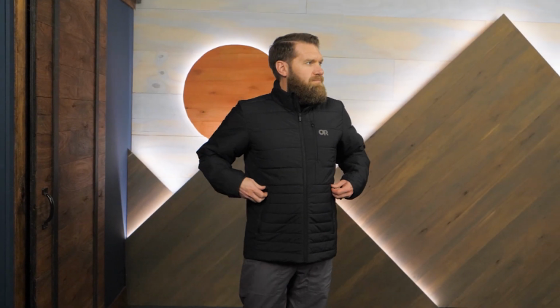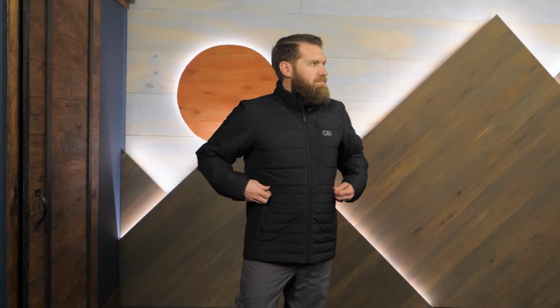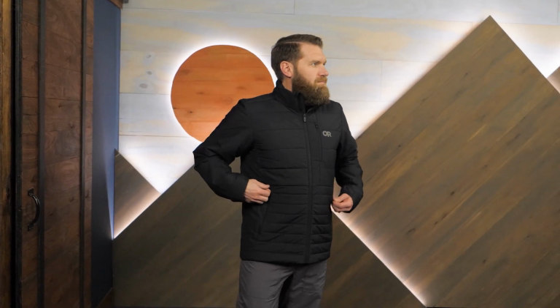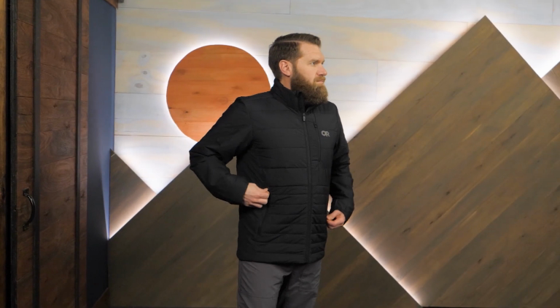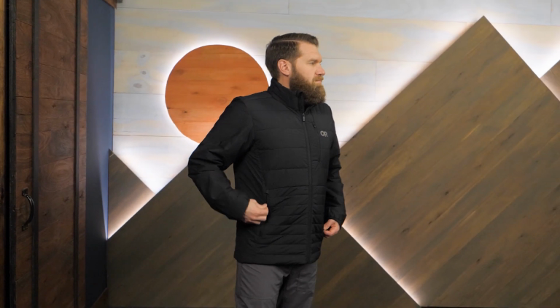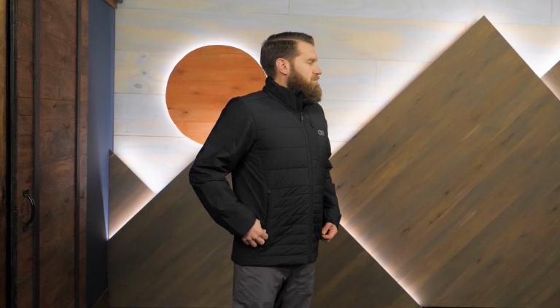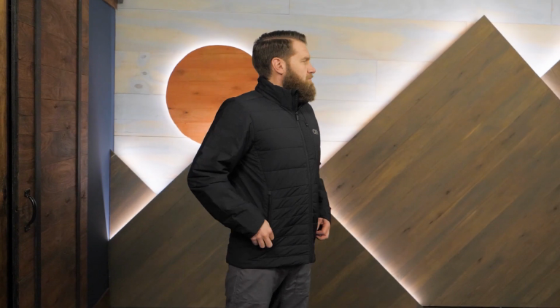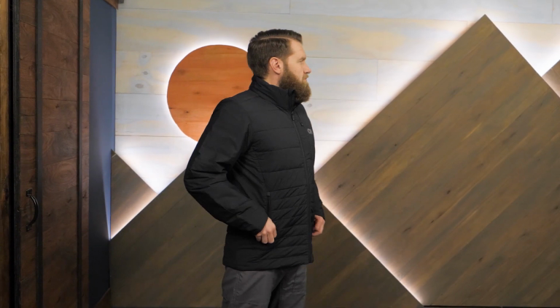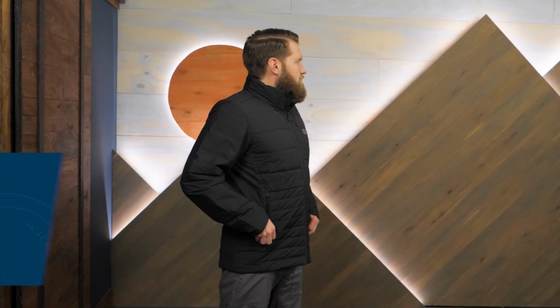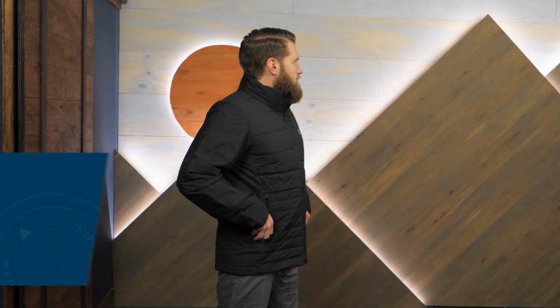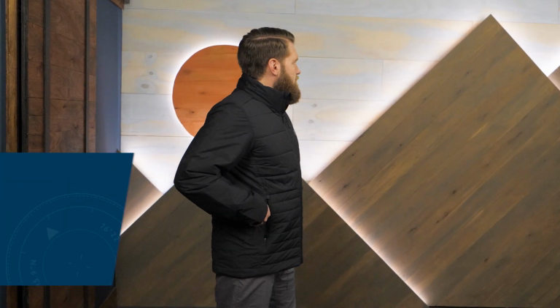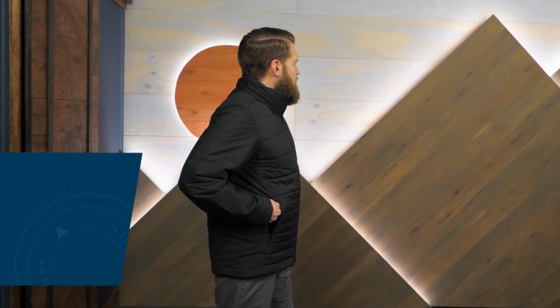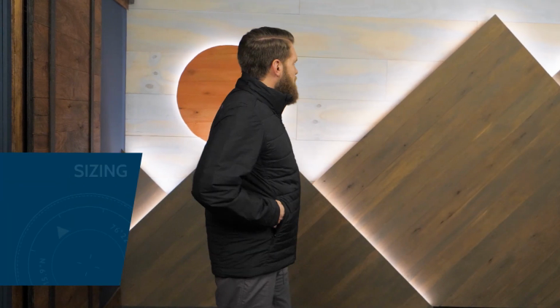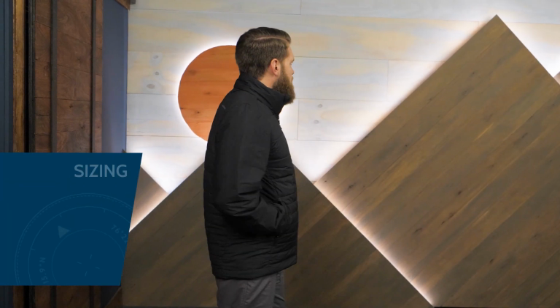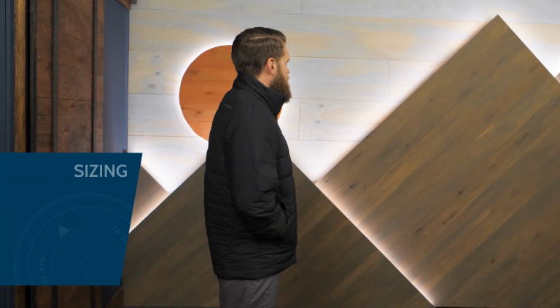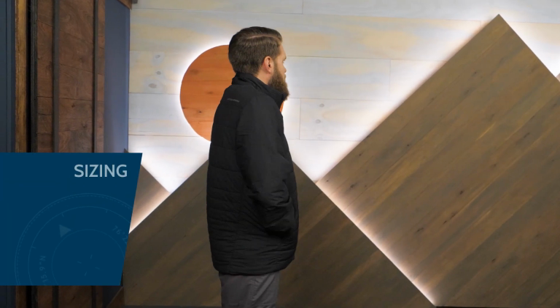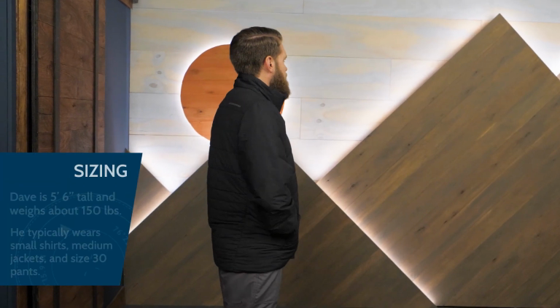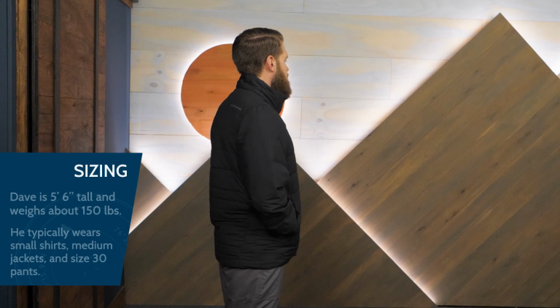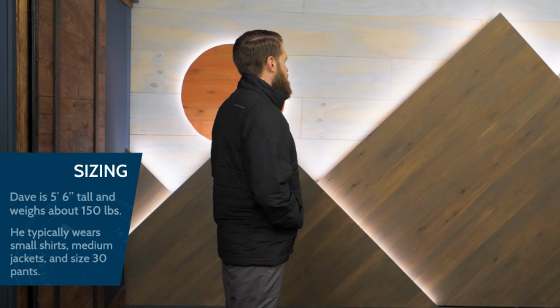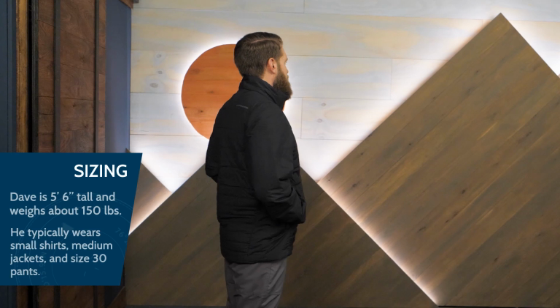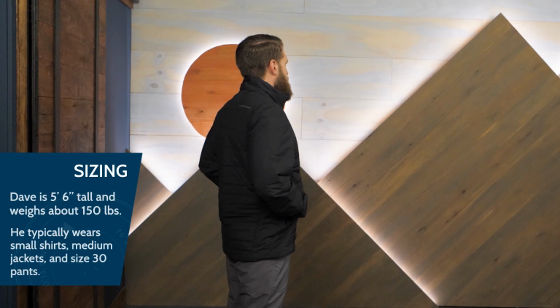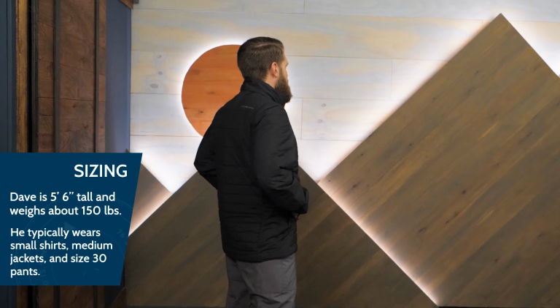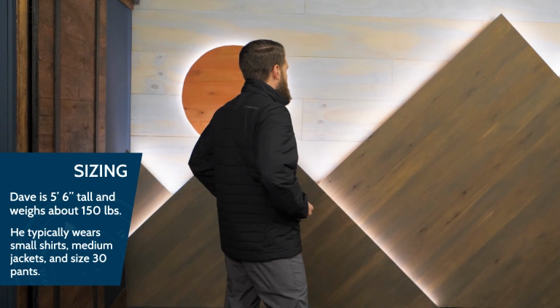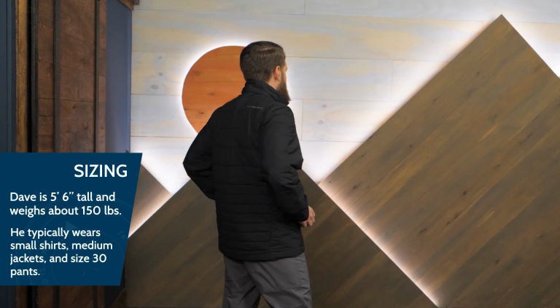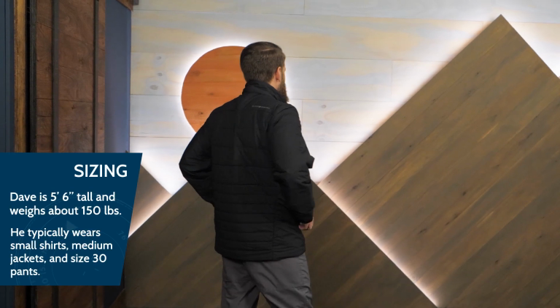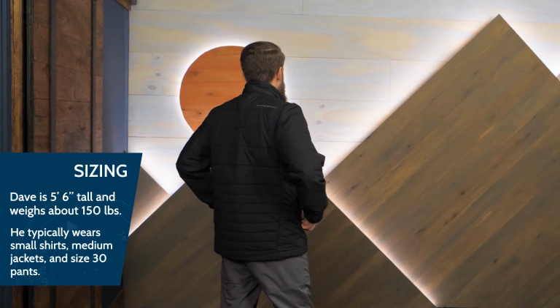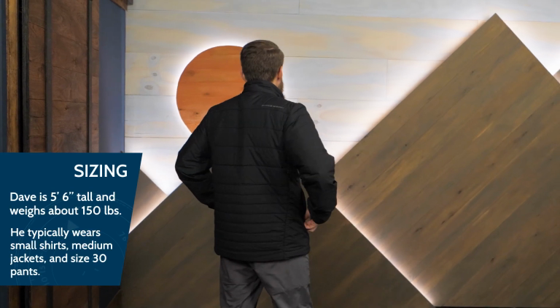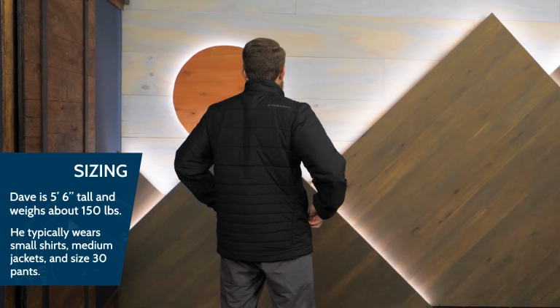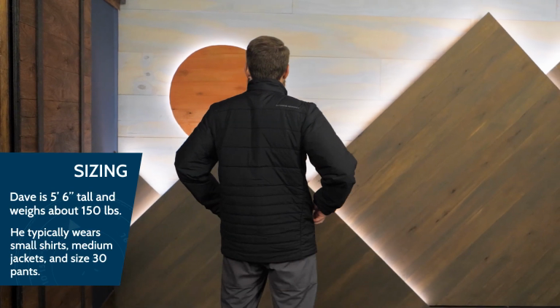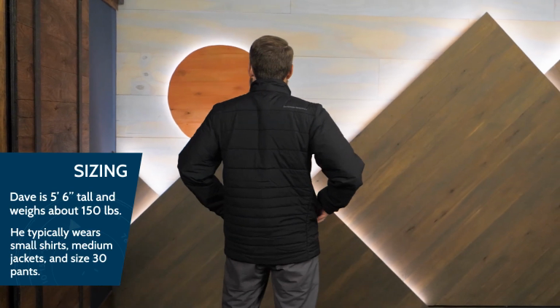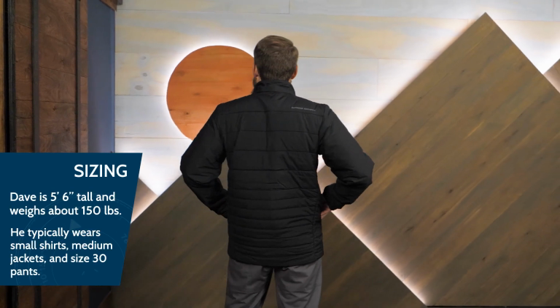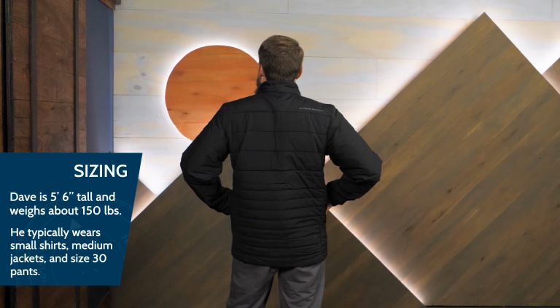I'm wearing a medium, and the standard fit allows you to wear base layers and low profile mid layers underneath.